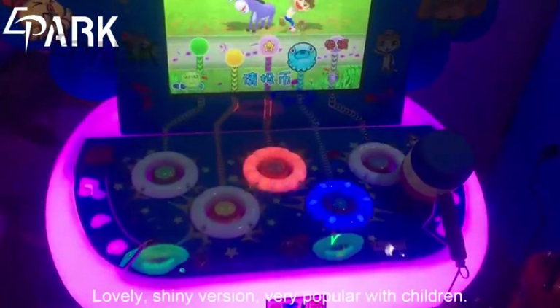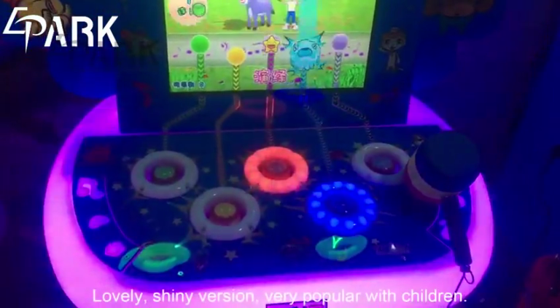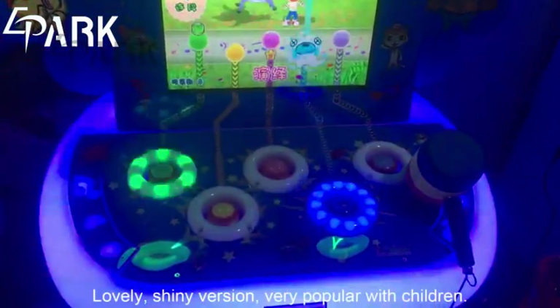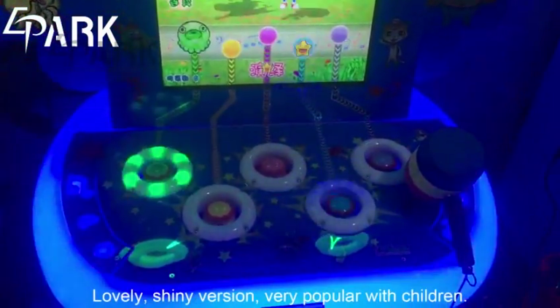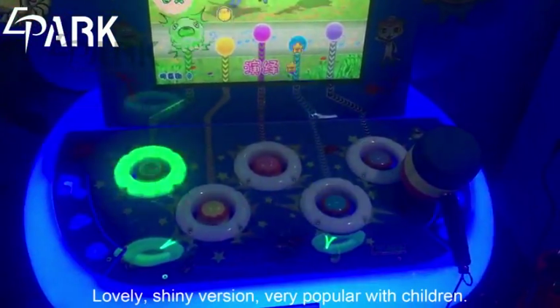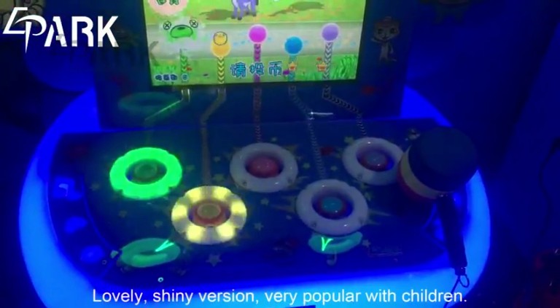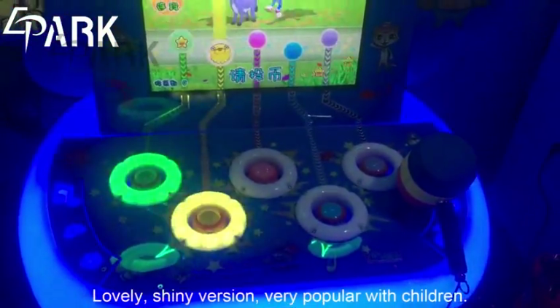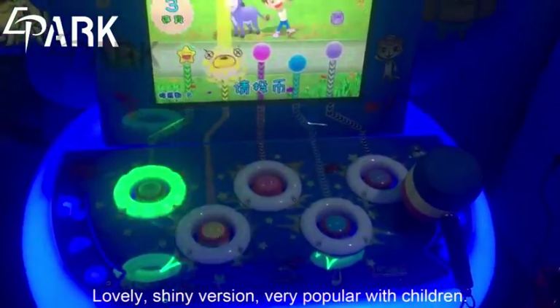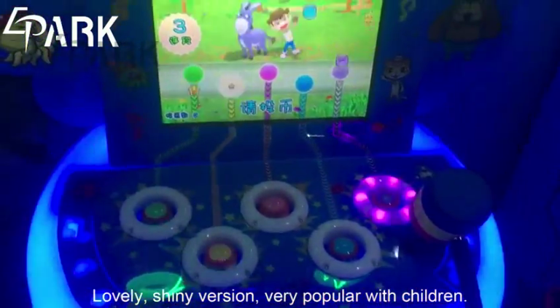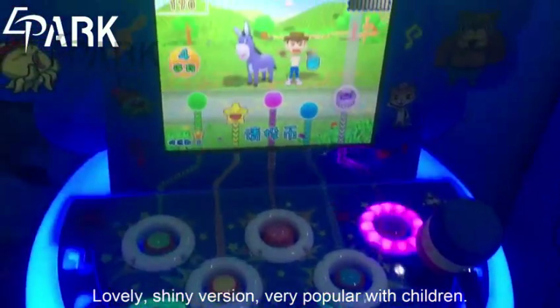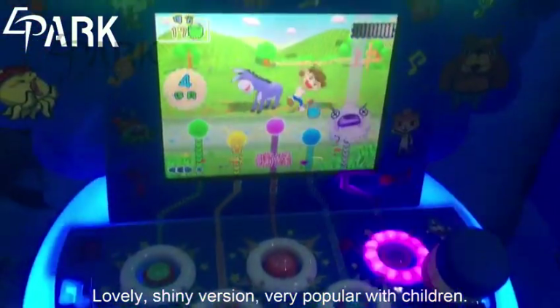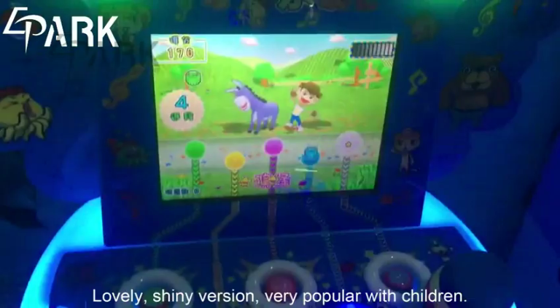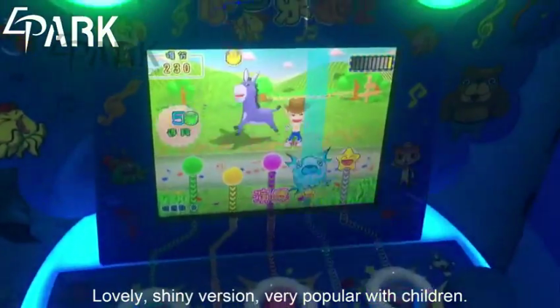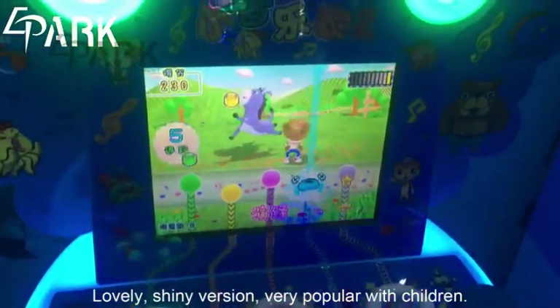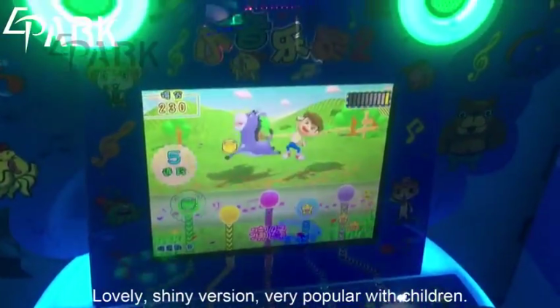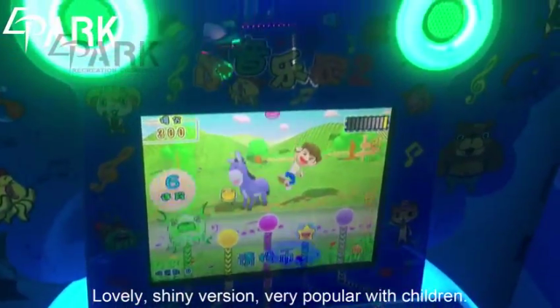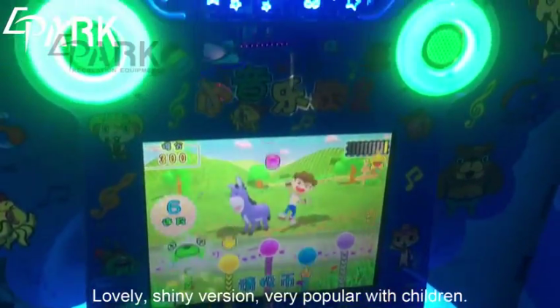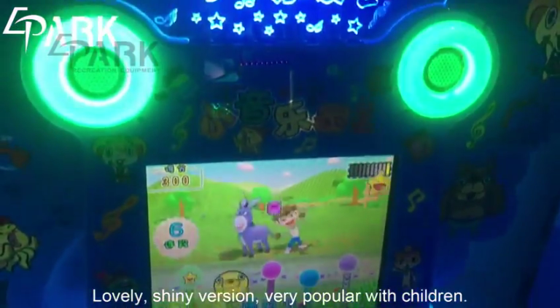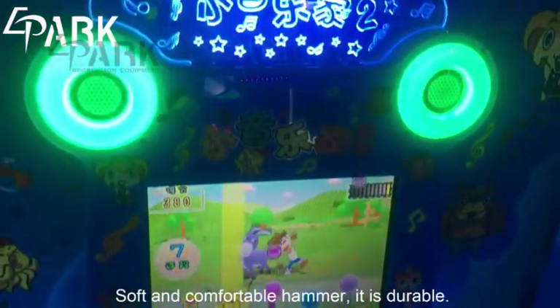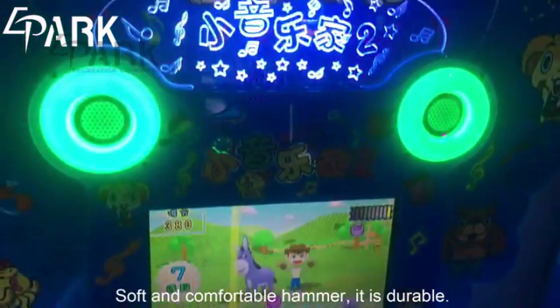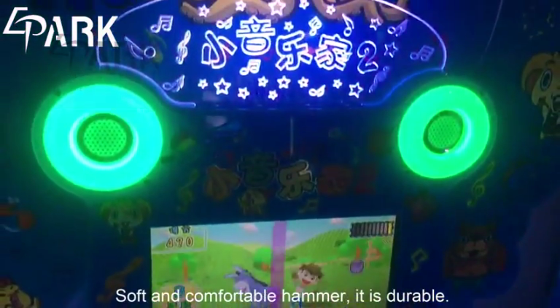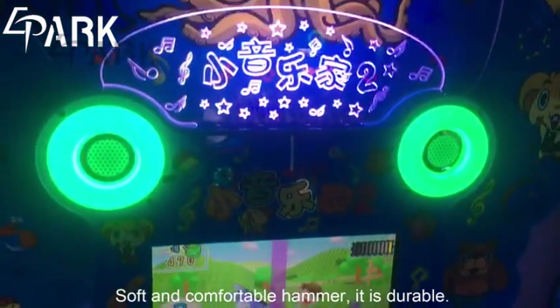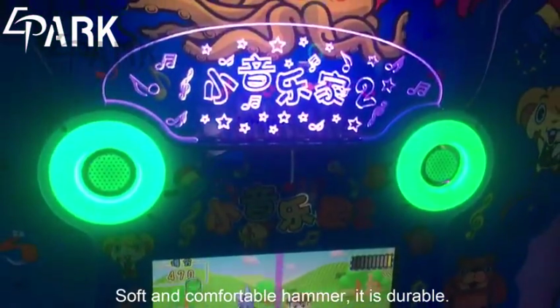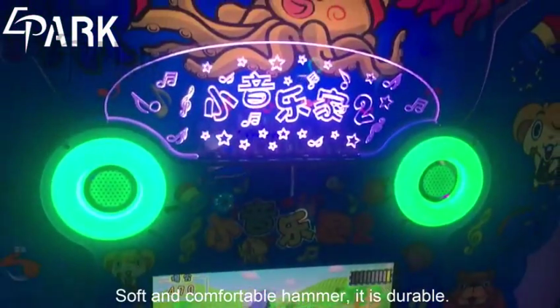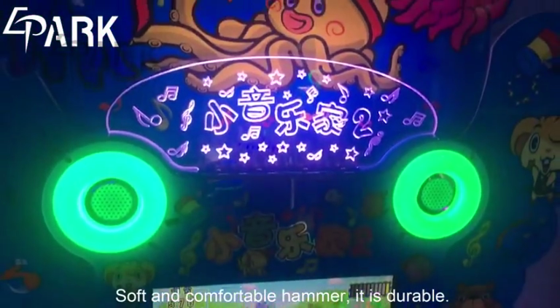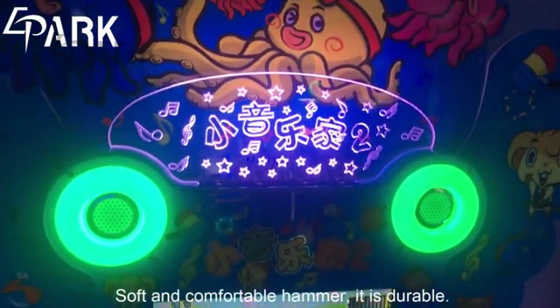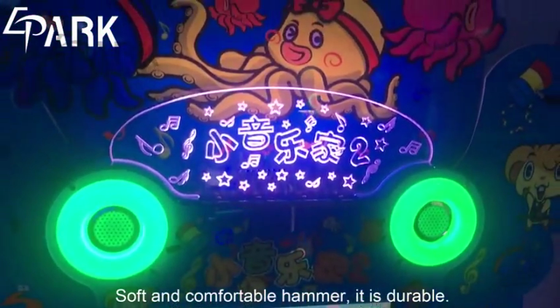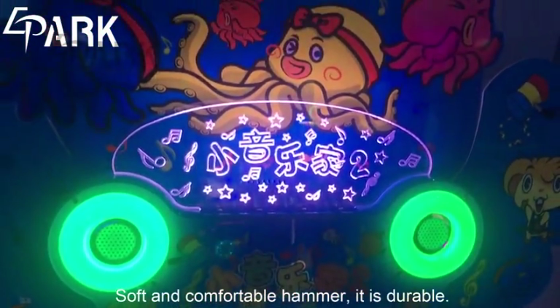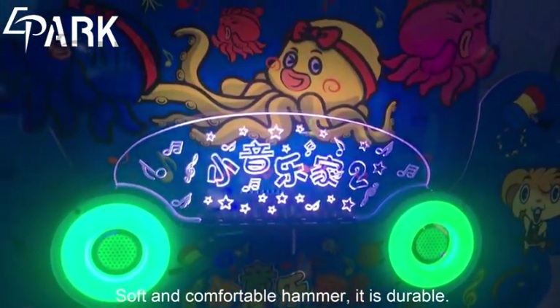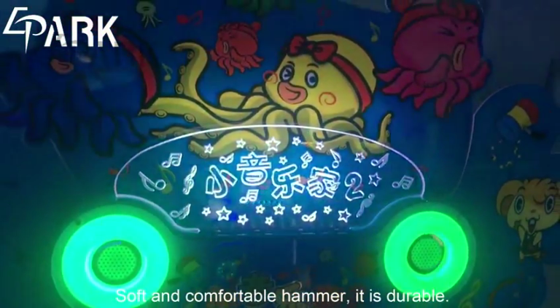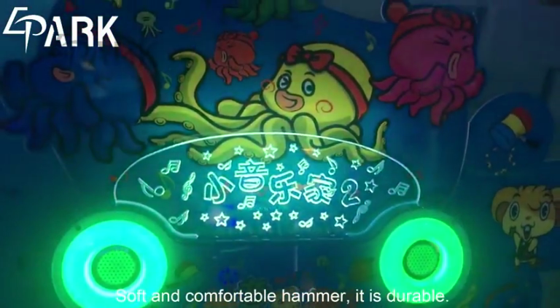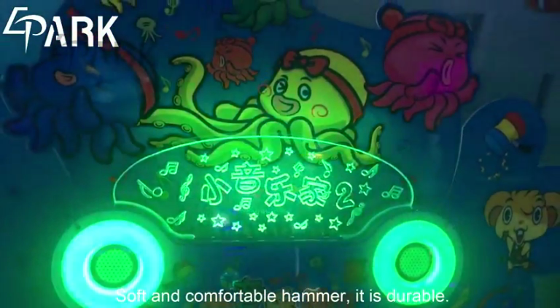Lovely, shiny version, very popular with children. Soft and comfortable hammer. It is durable.